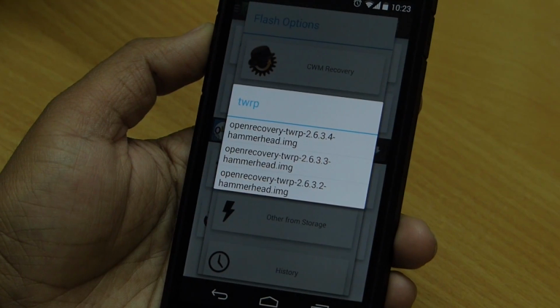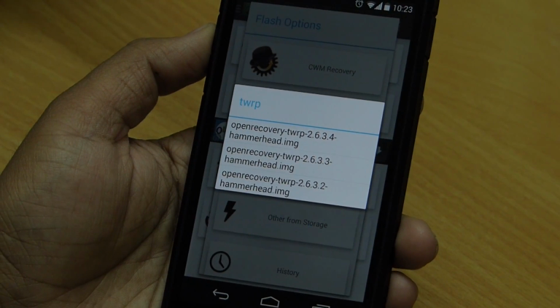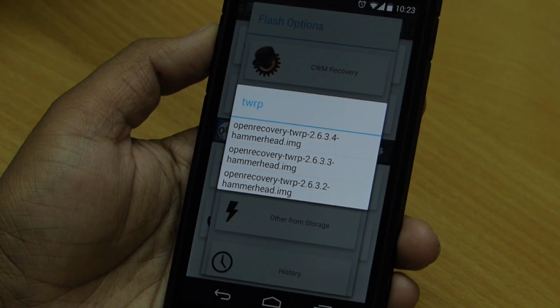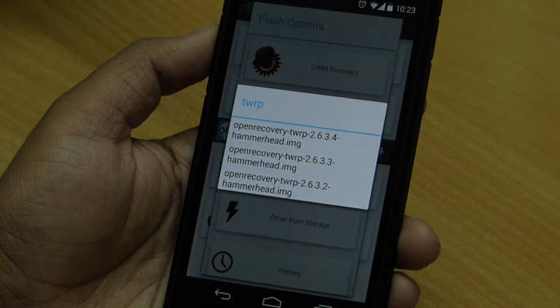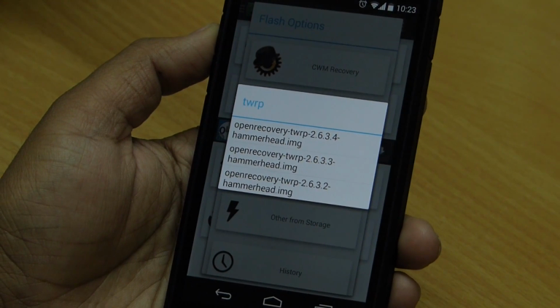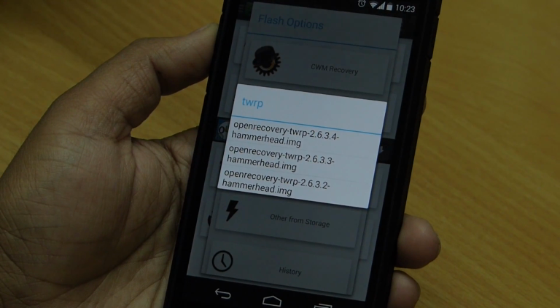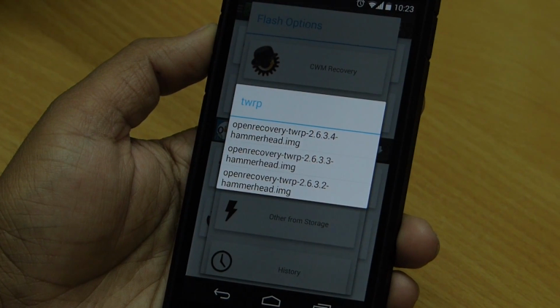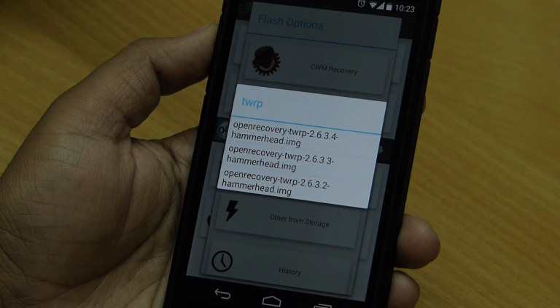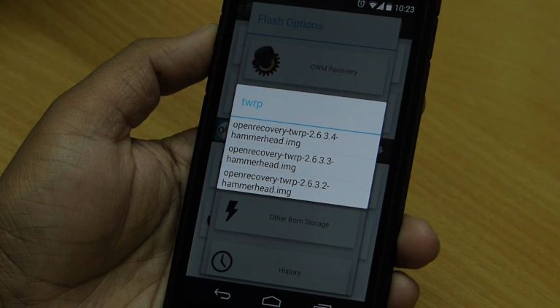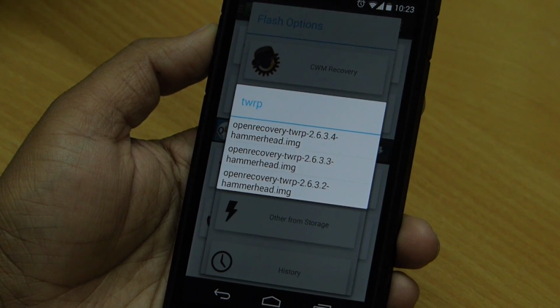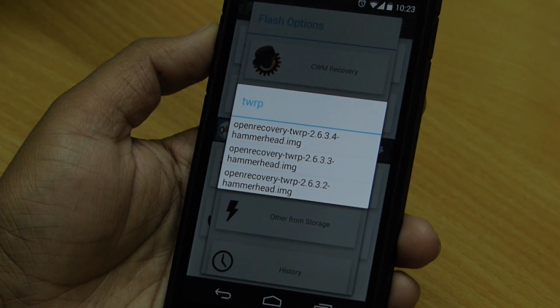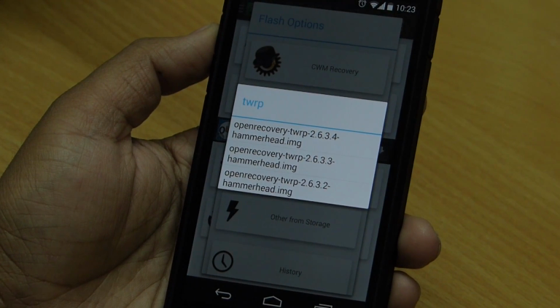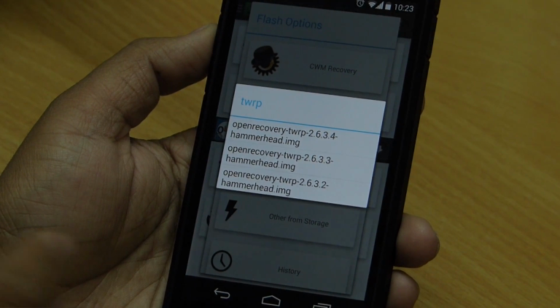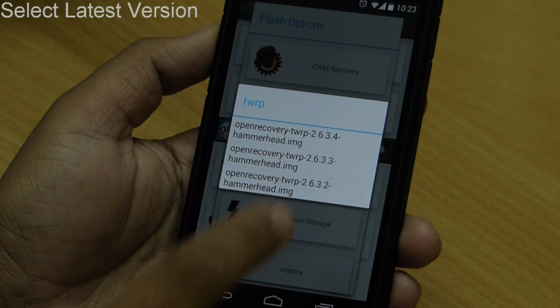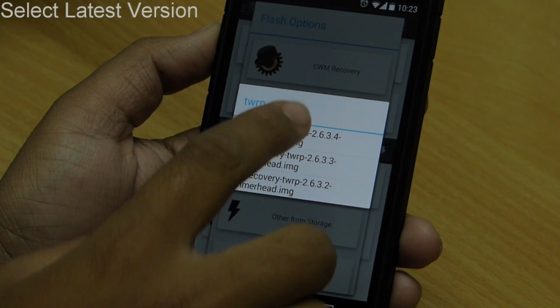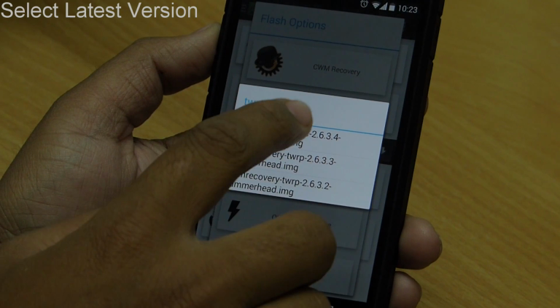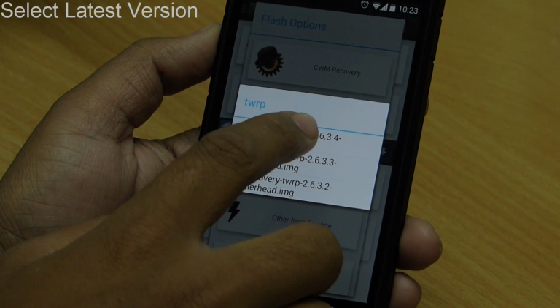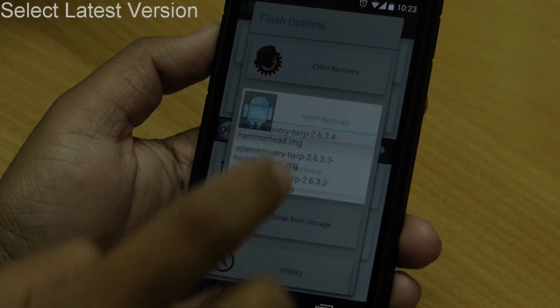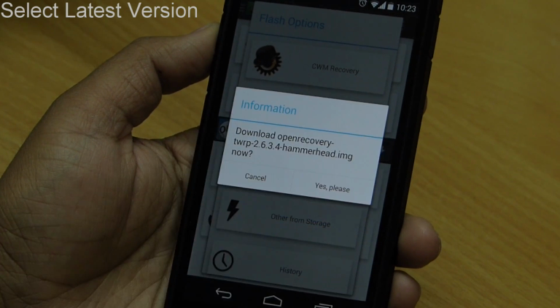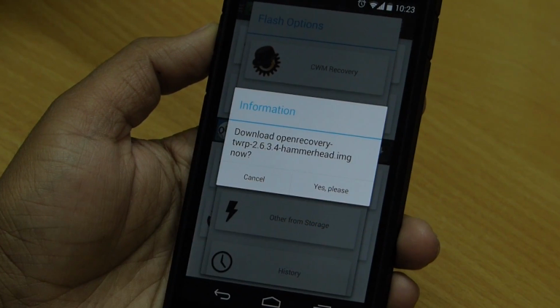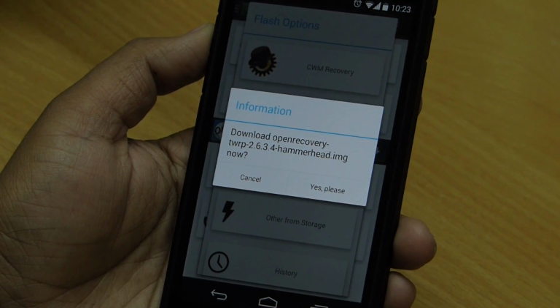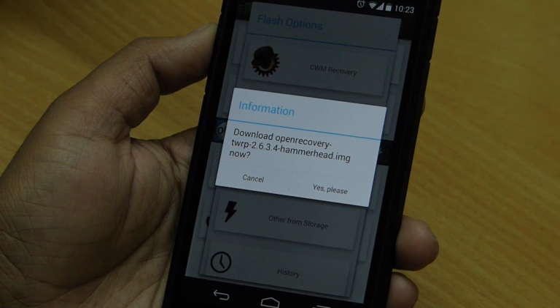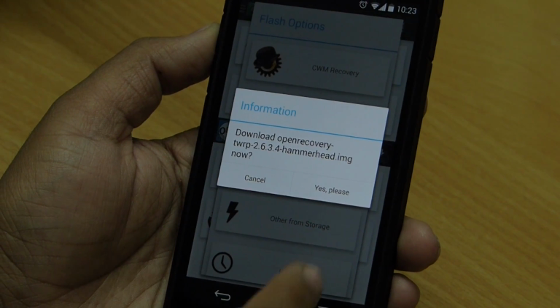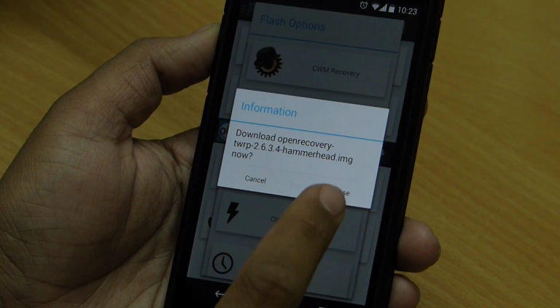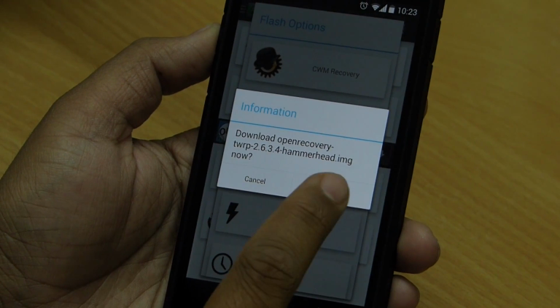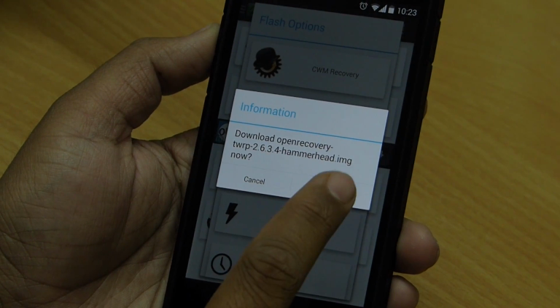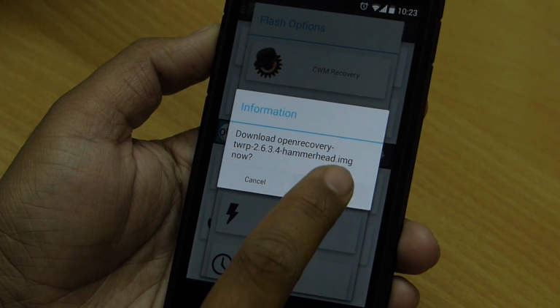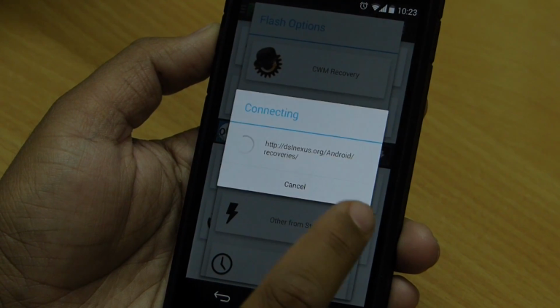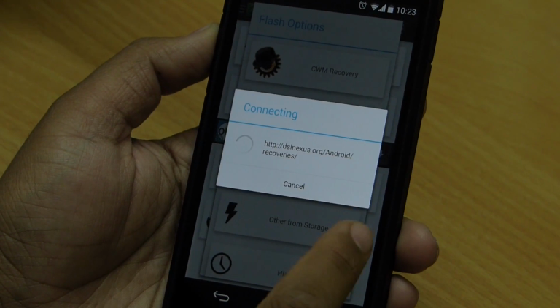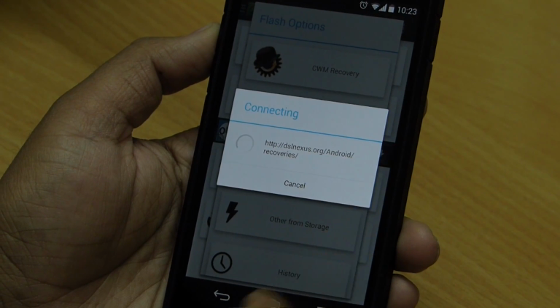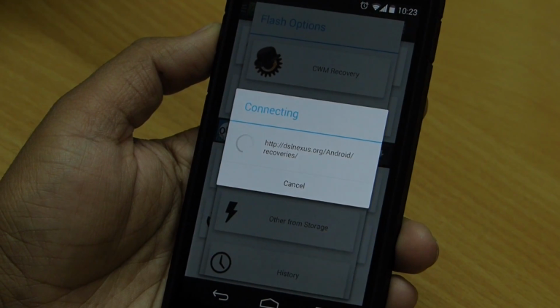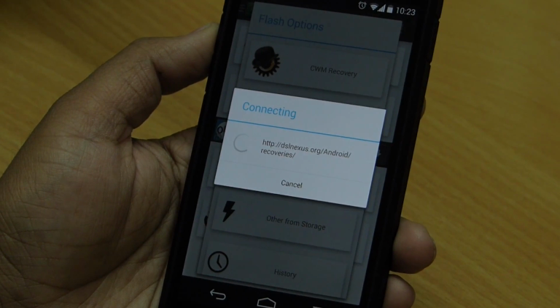After selecting recovery, it will ask you to select the version of recovery. Check by yourself and select the latest version, then hit yes so that it can start downloading recovery.